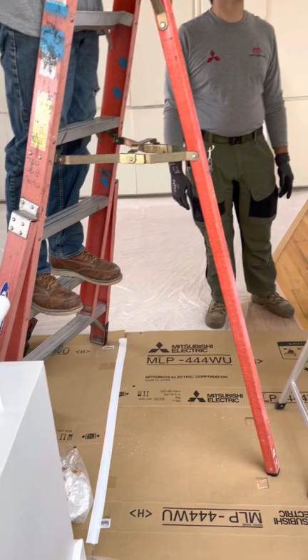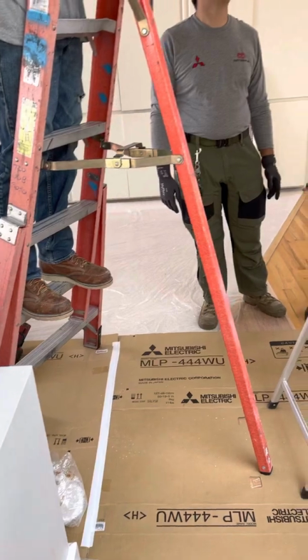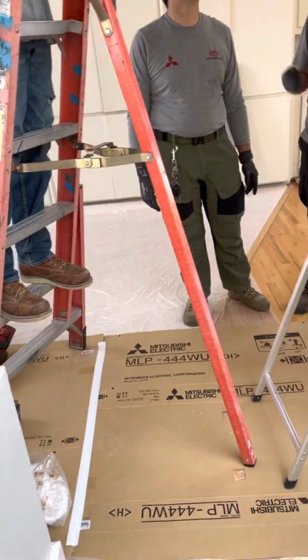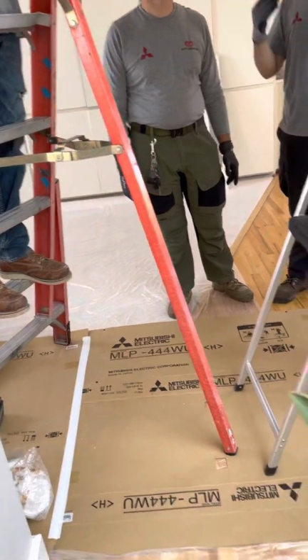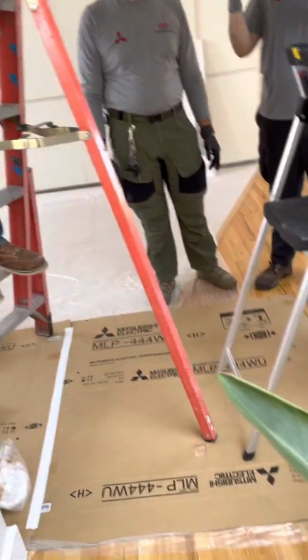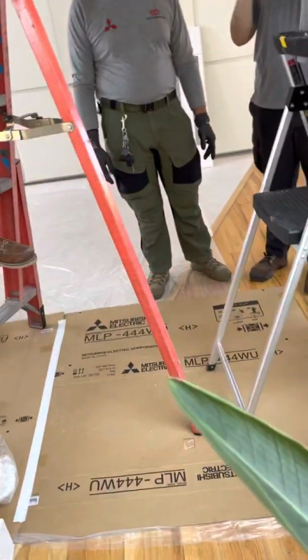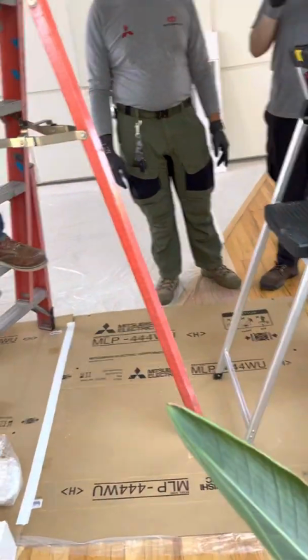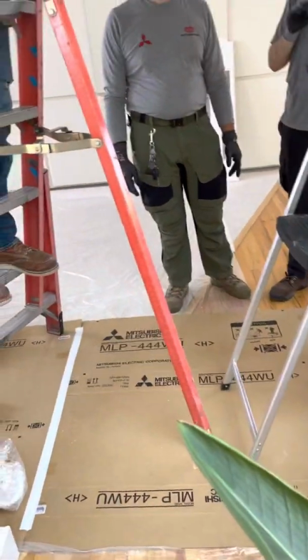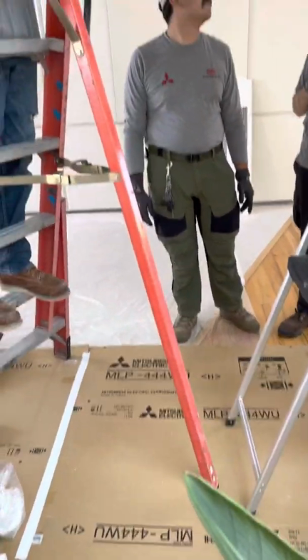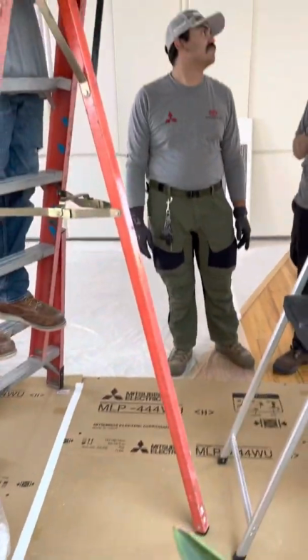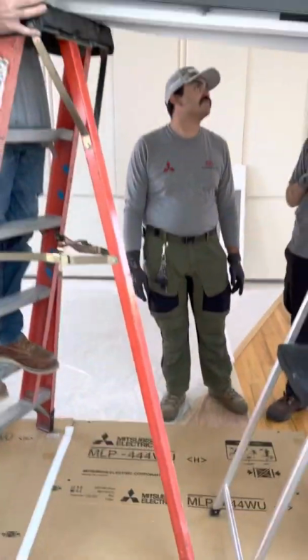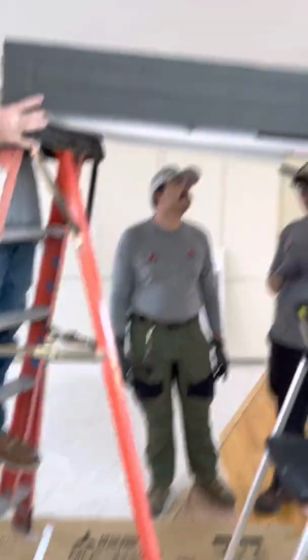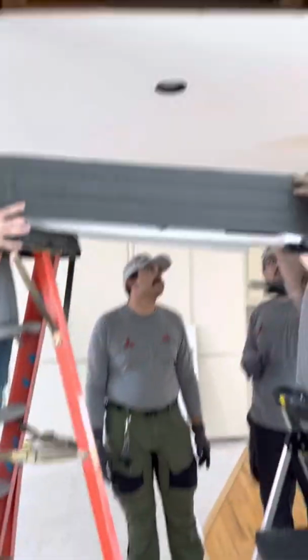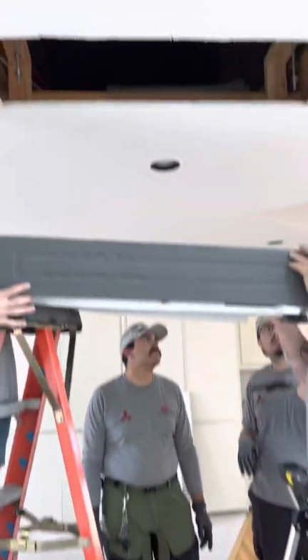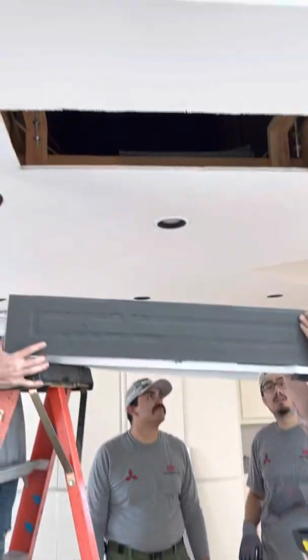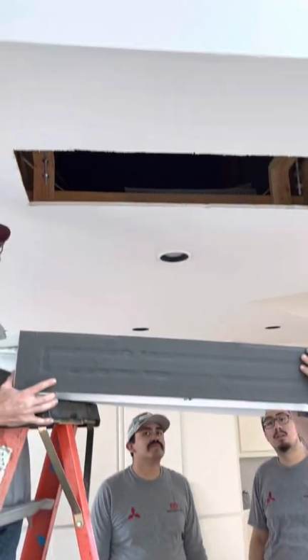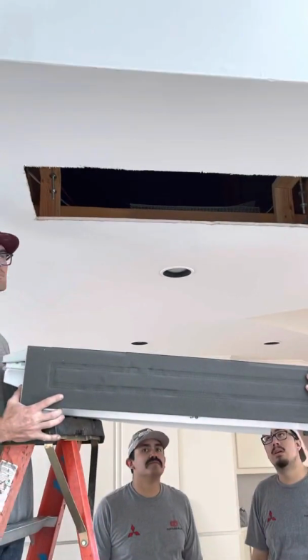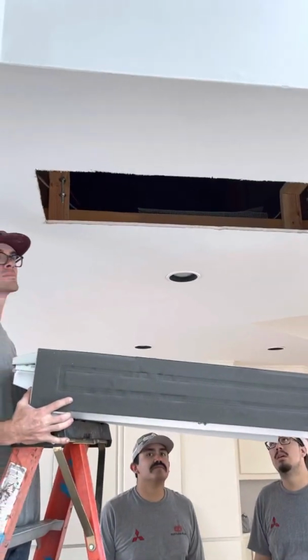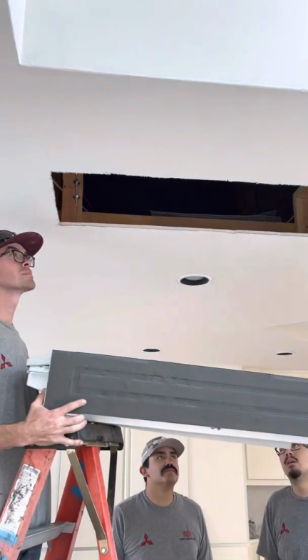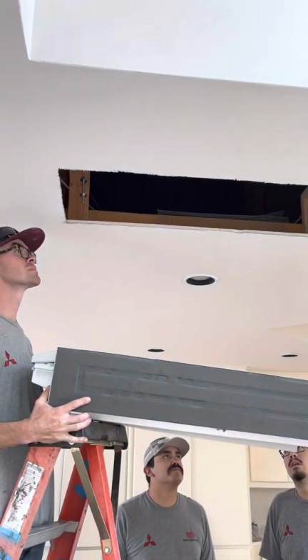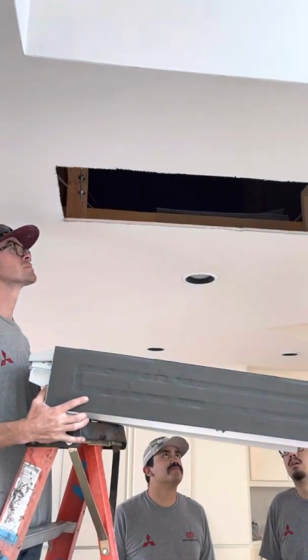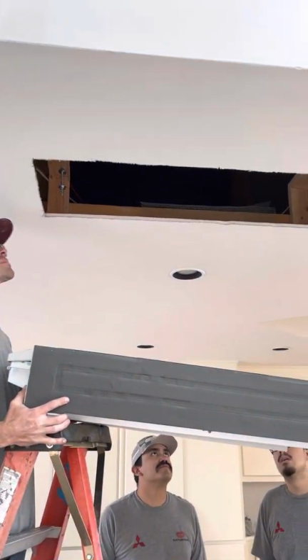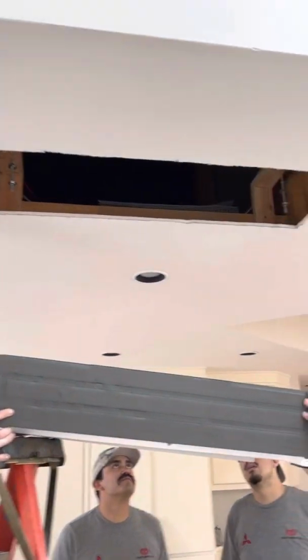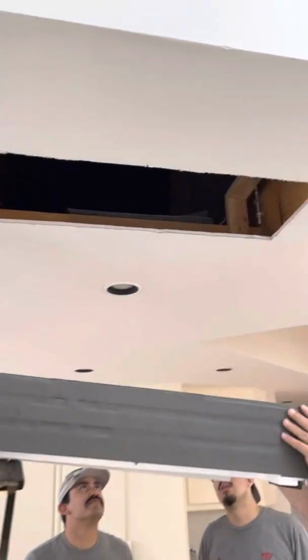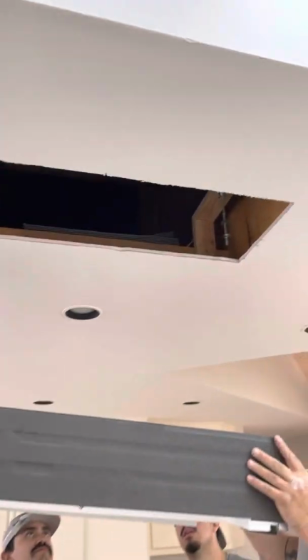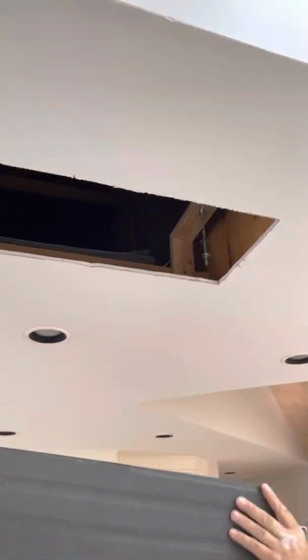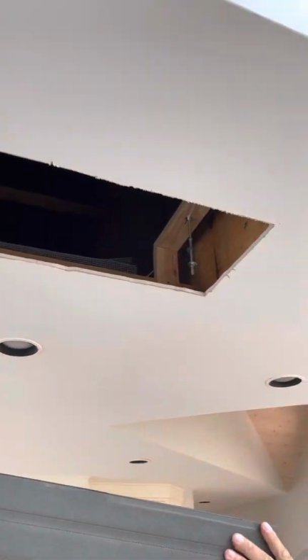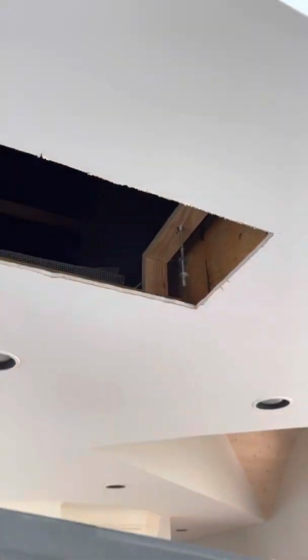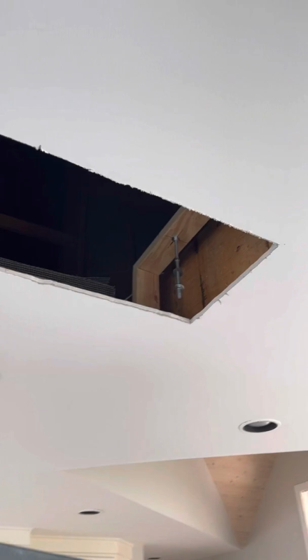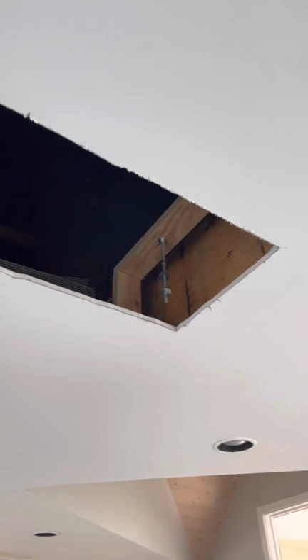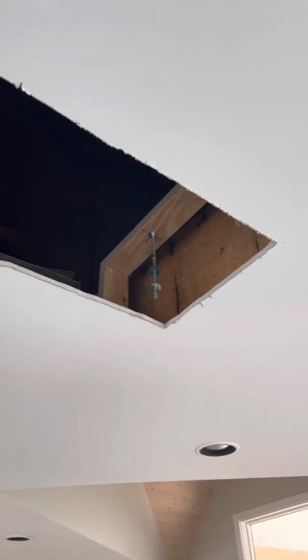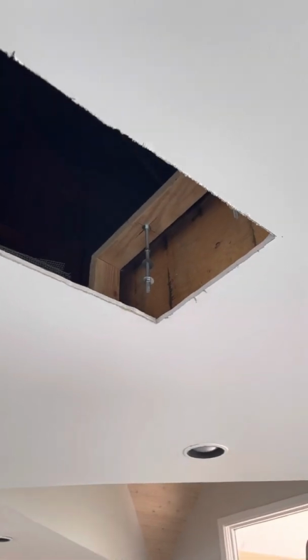Here we go, you guys. This is Jared with Douglas Plus. We just got this attic access. I just want to show you what we do up here.